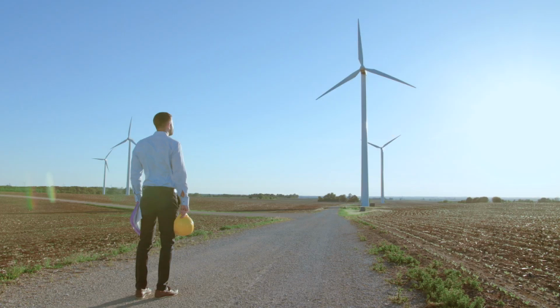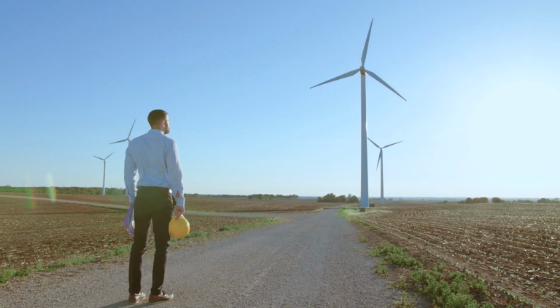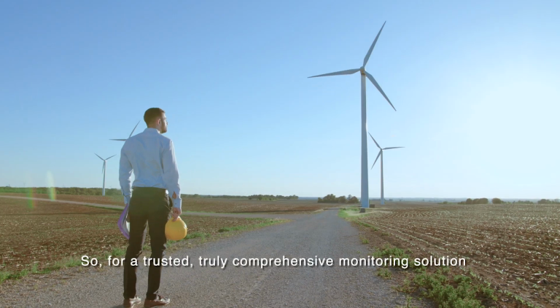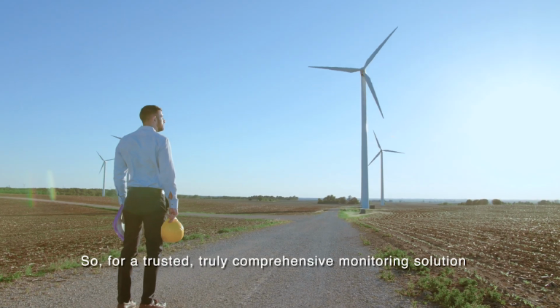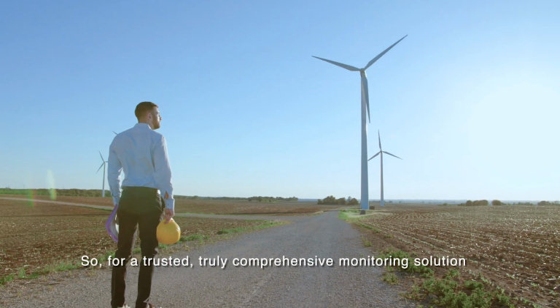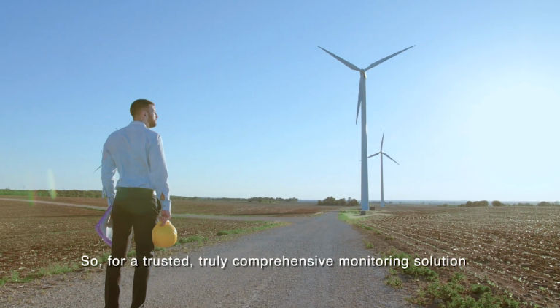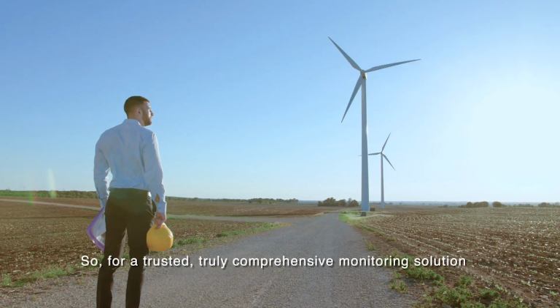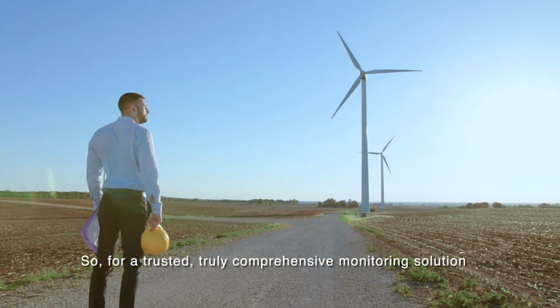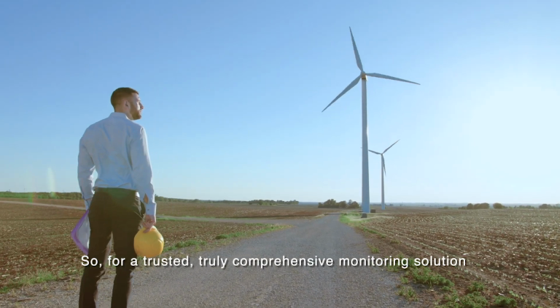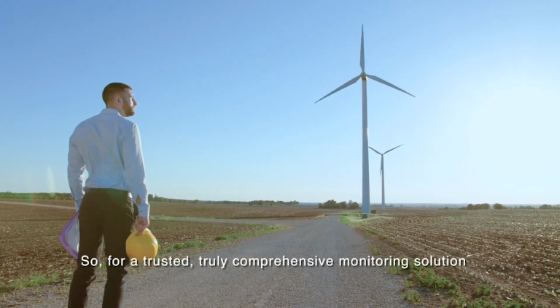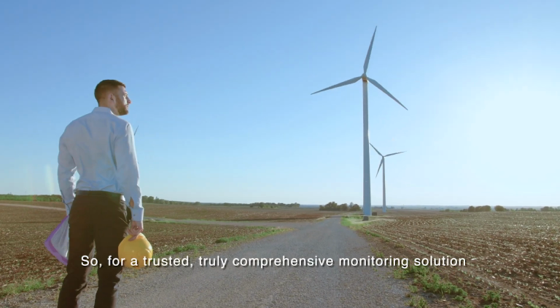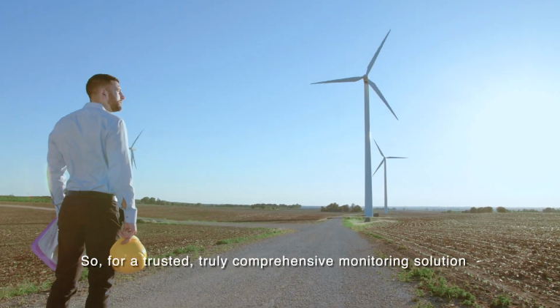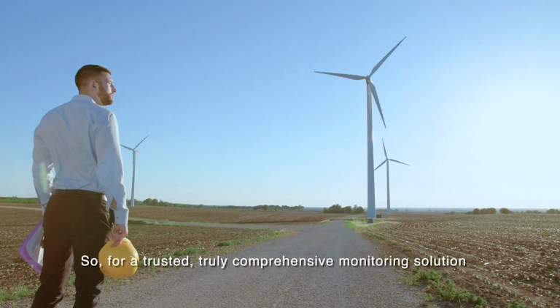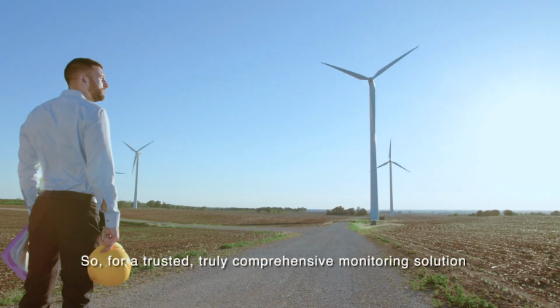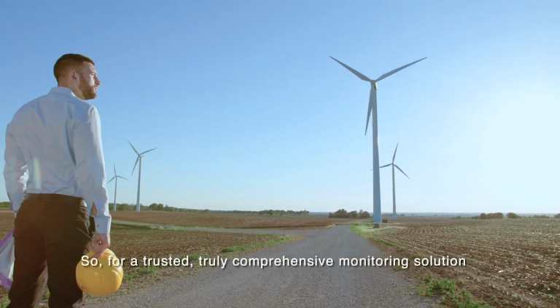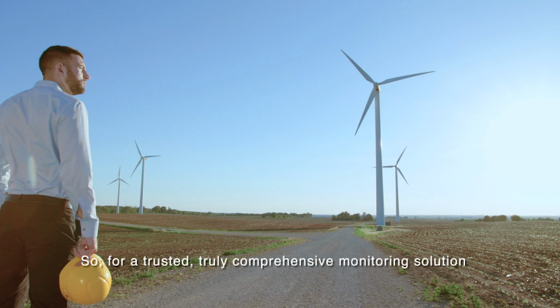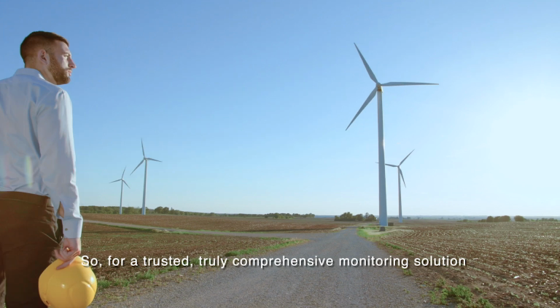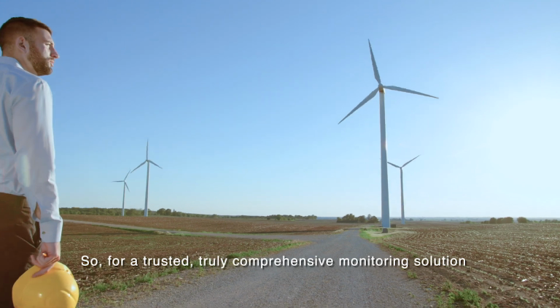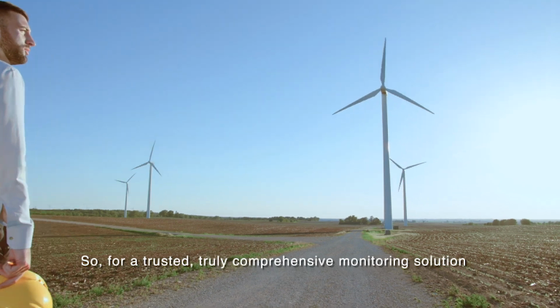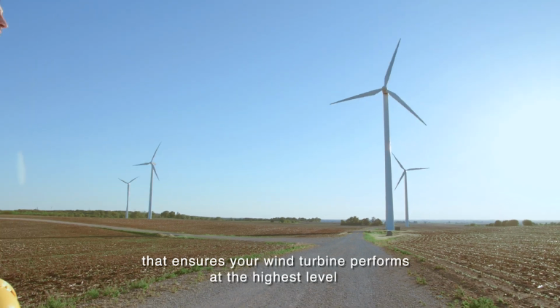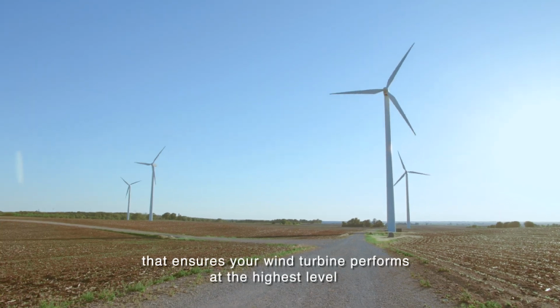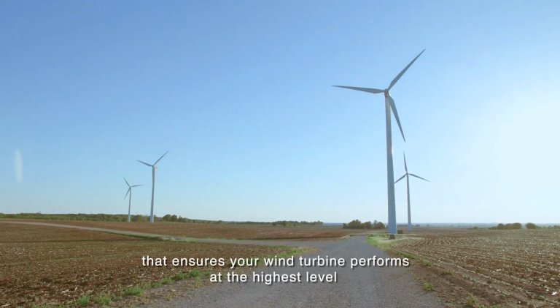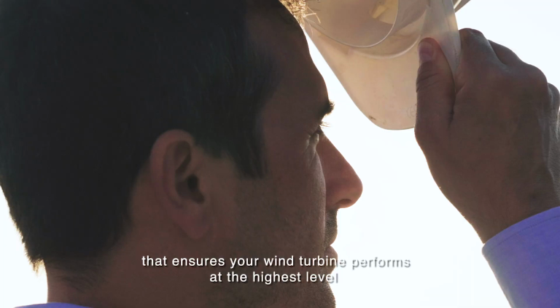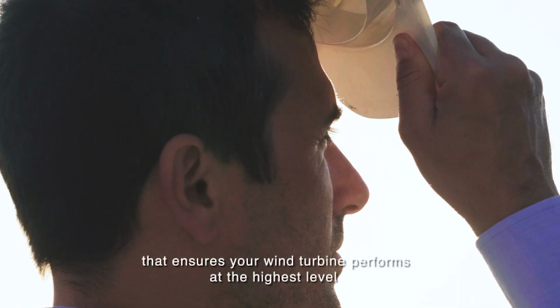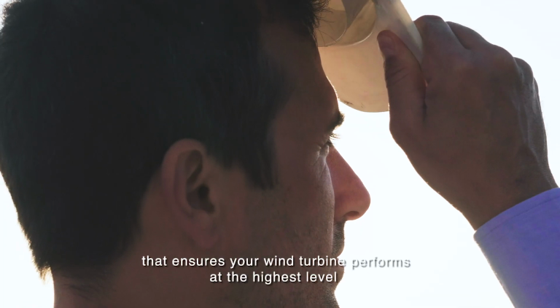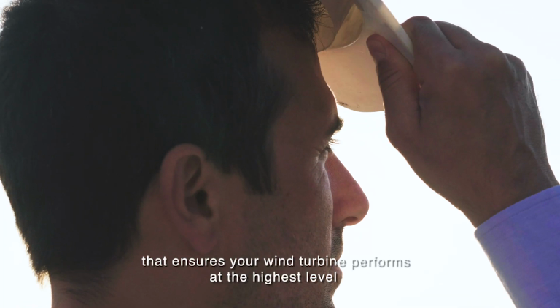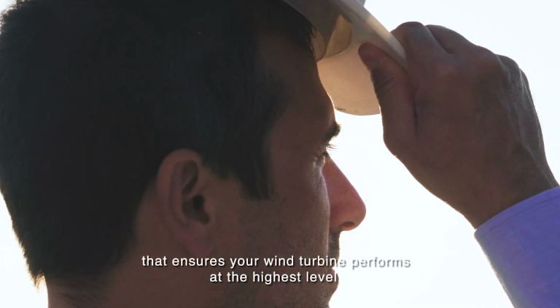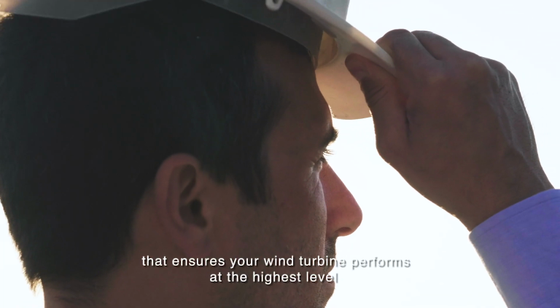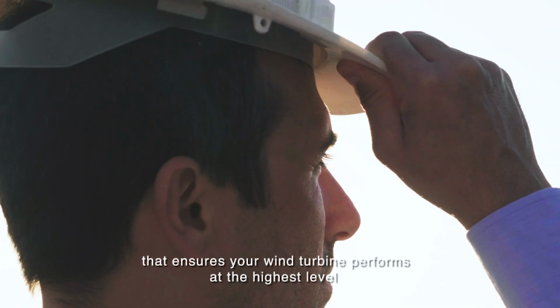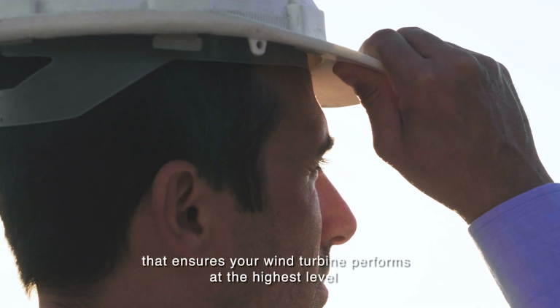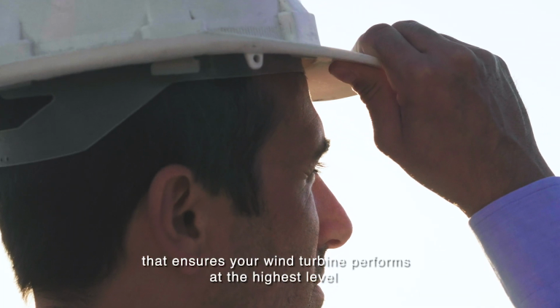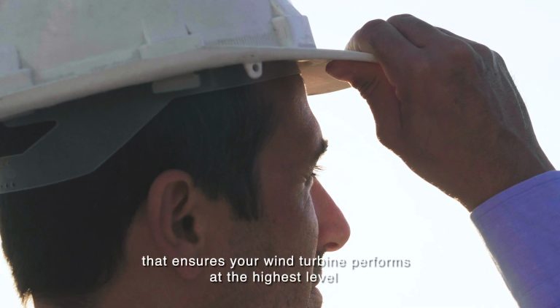So, for a trusted, truly comprehensive monitoring solution that ensures your wind turbine performs at the highest level, choose Bruel & Kjaer Vibro.